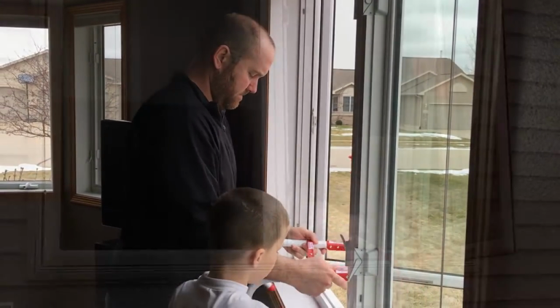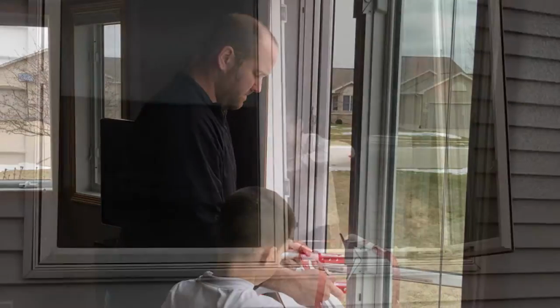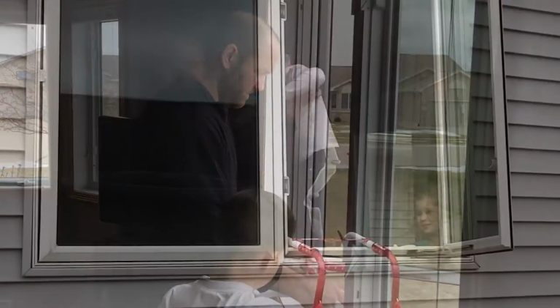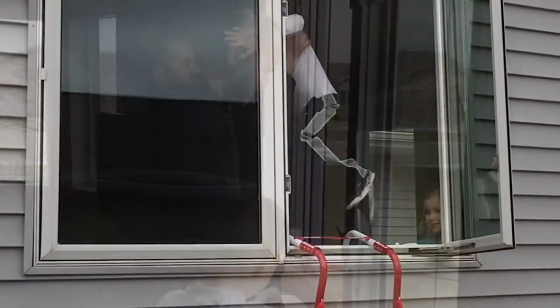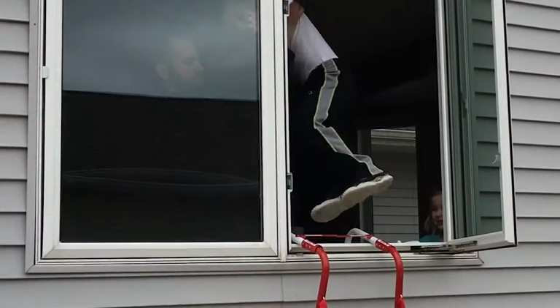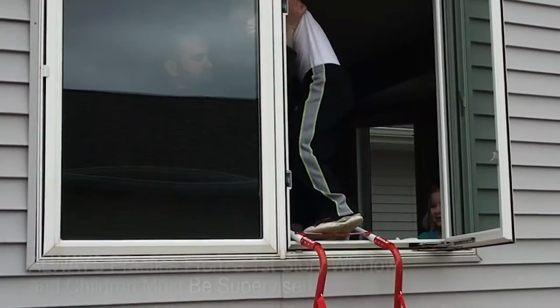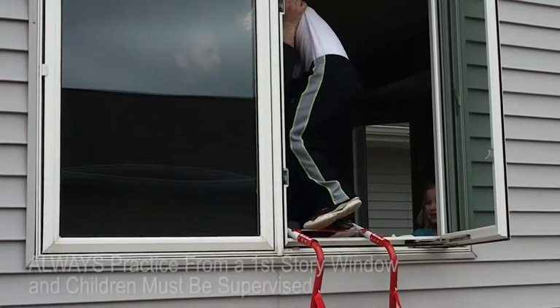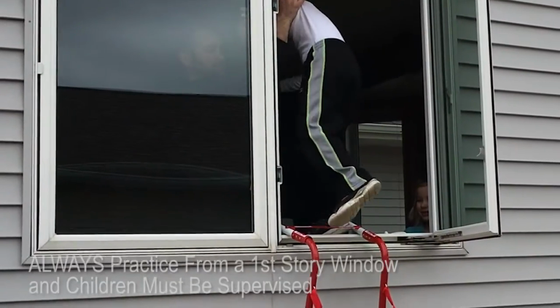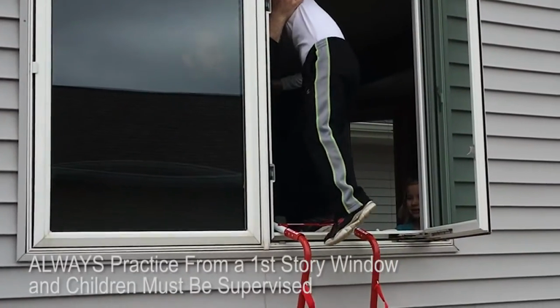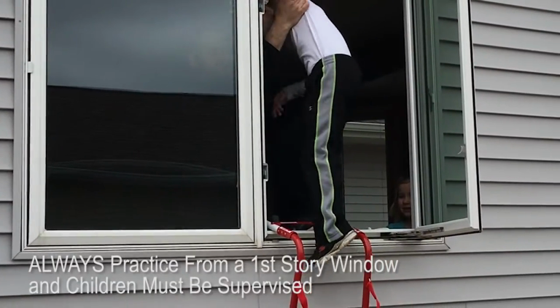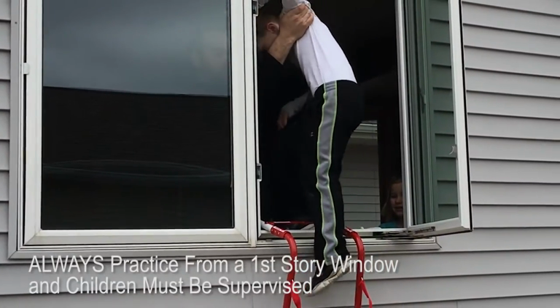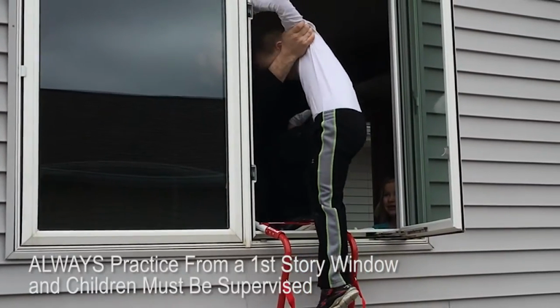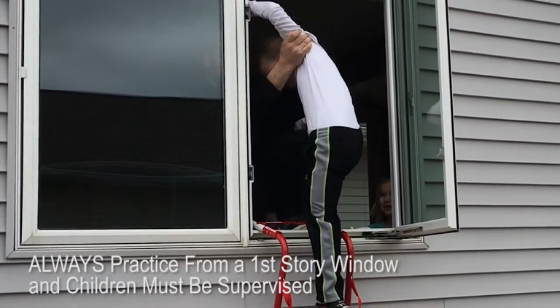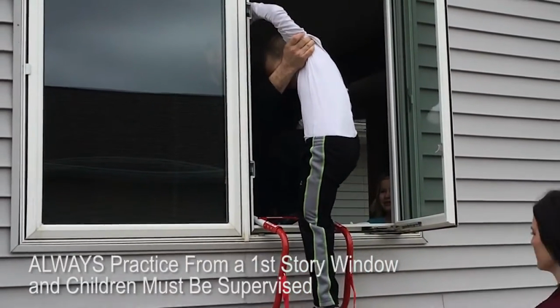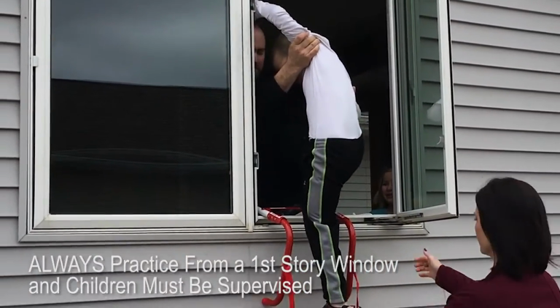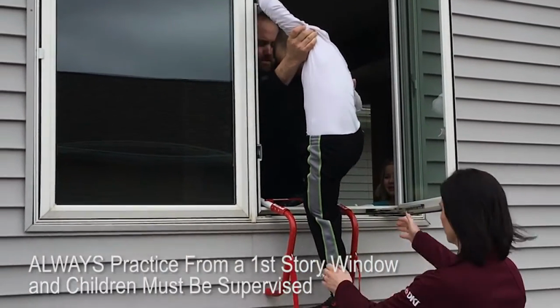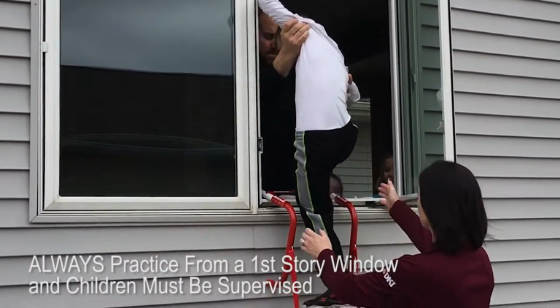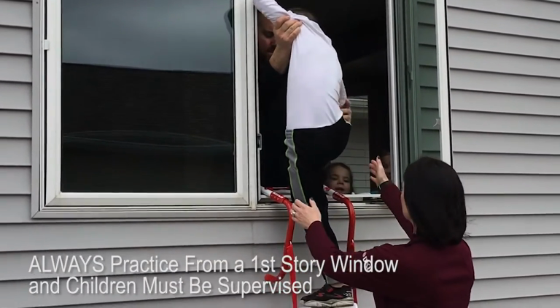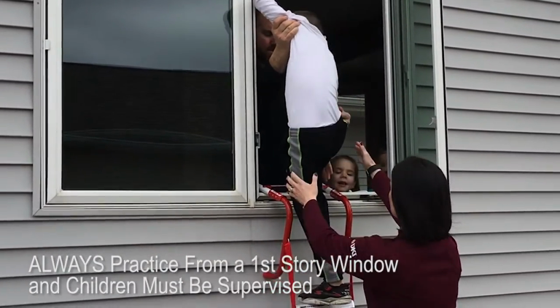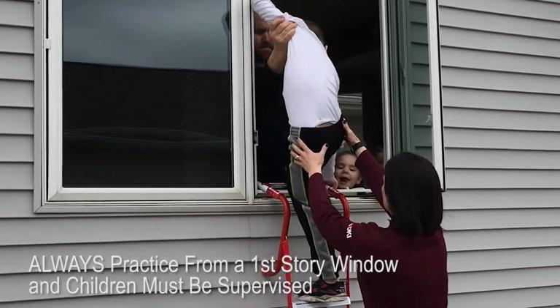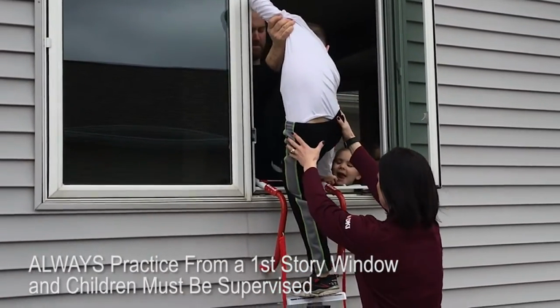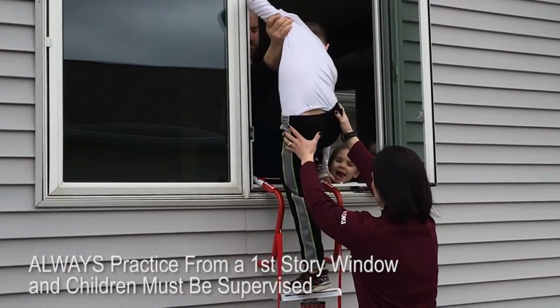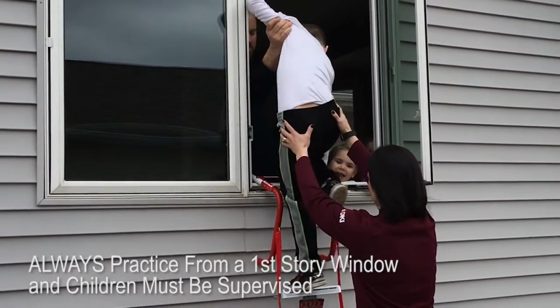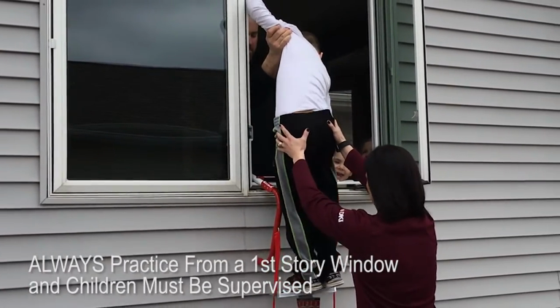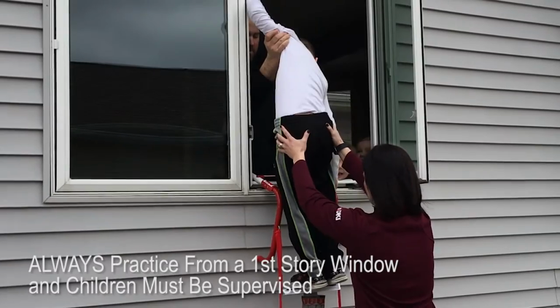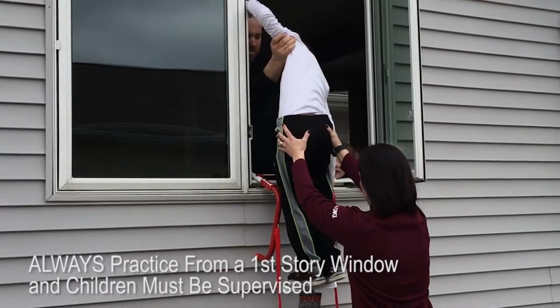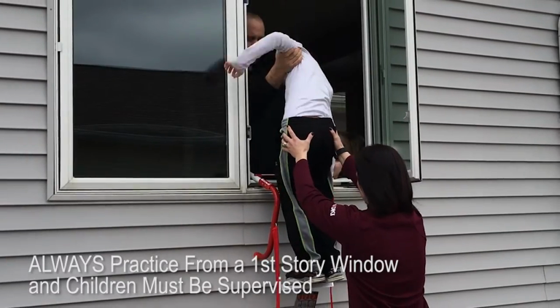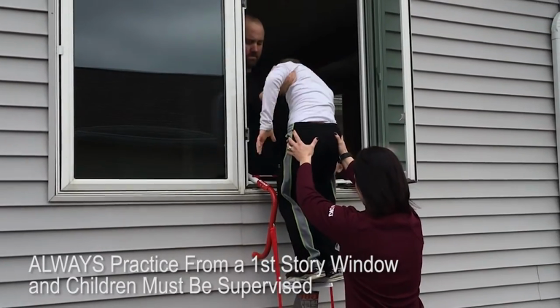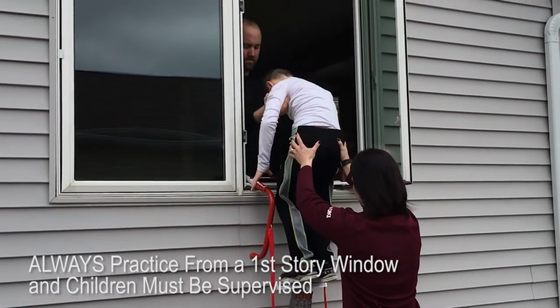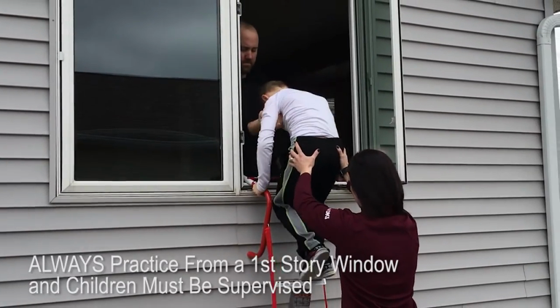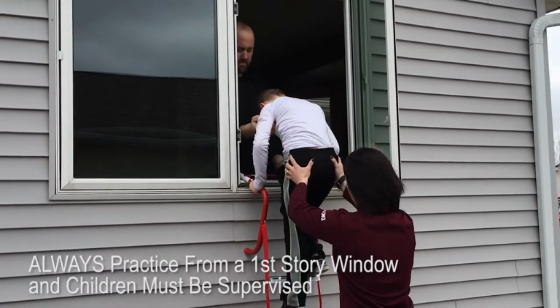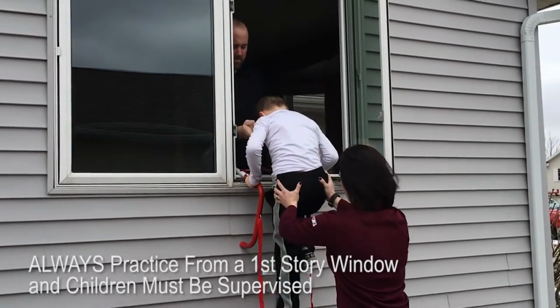Practice setting up the ladder from a first floor window to make sure you can do it correctly and quickly. Children should only practice with a grown-up and only from a first-story window. Store the ladder near the window in an easily accessible location.